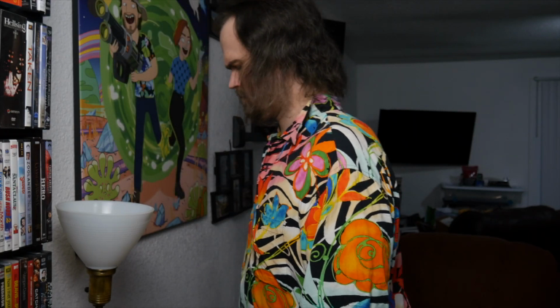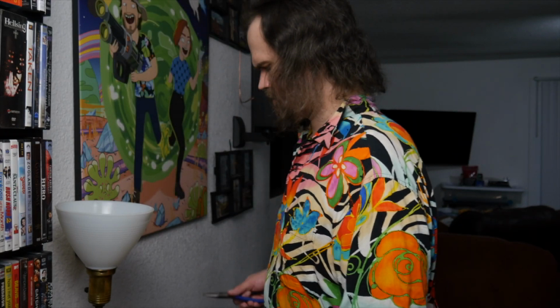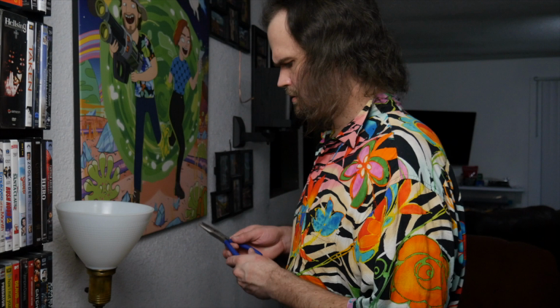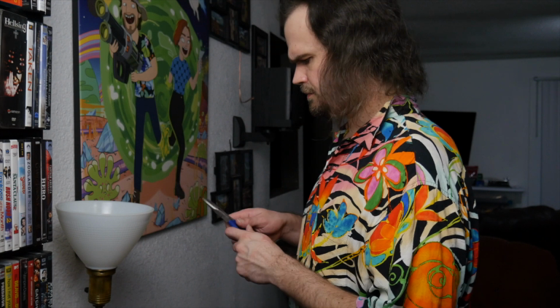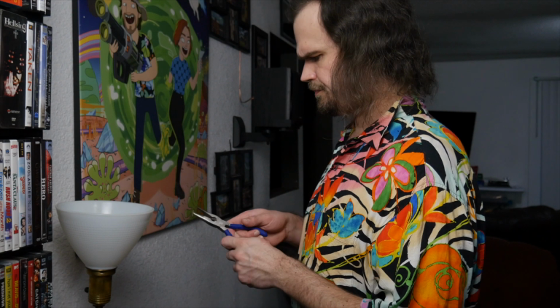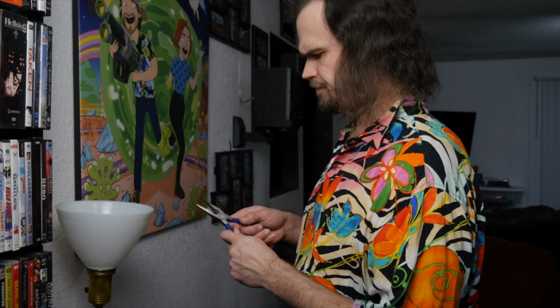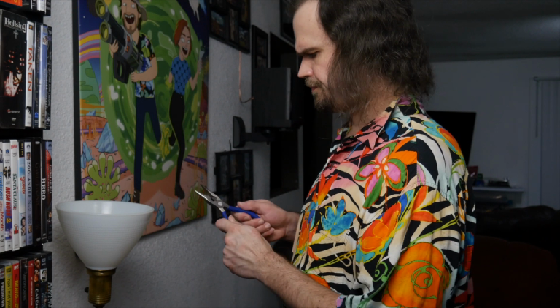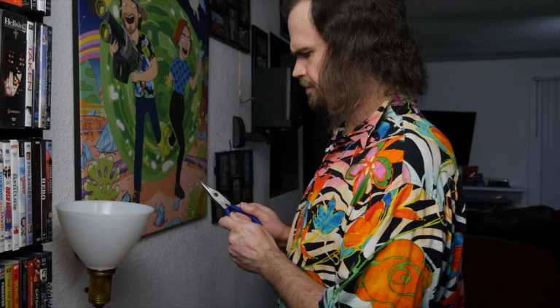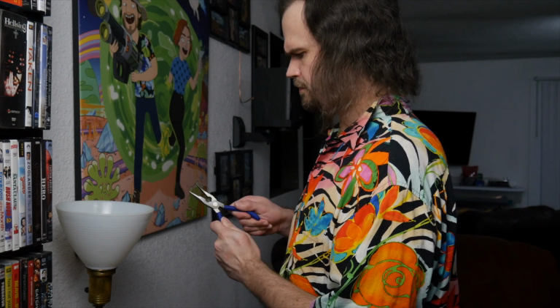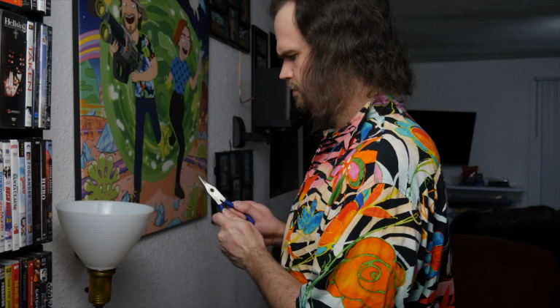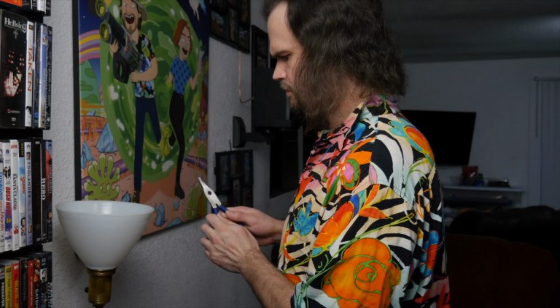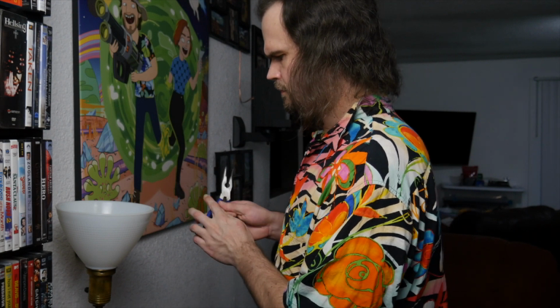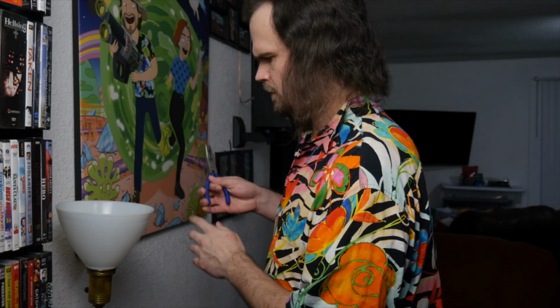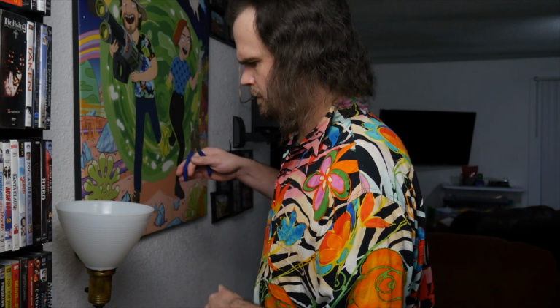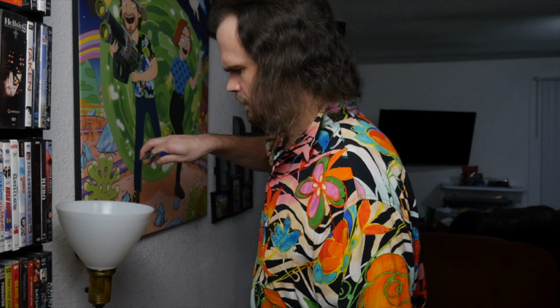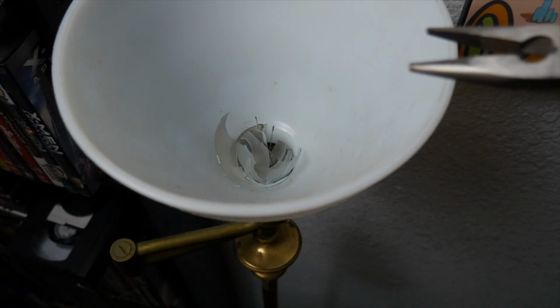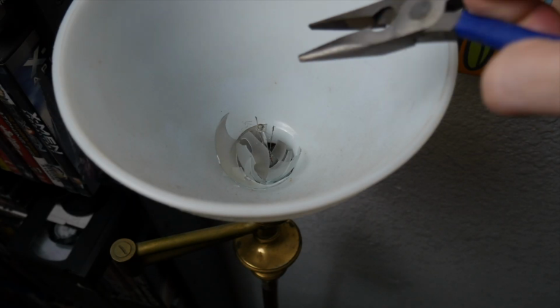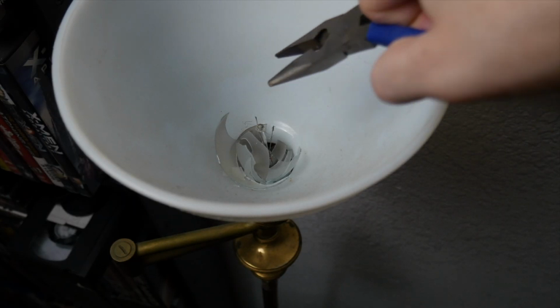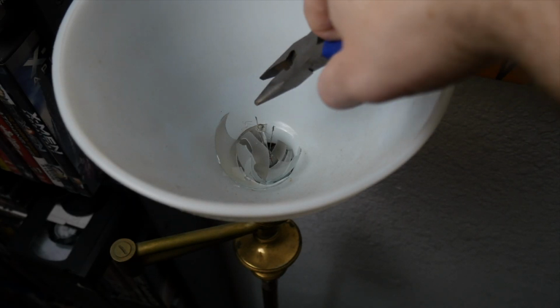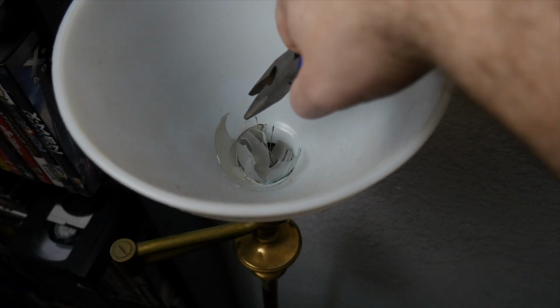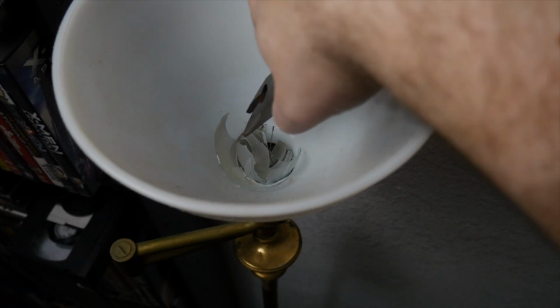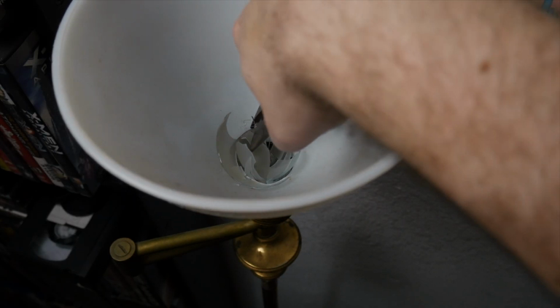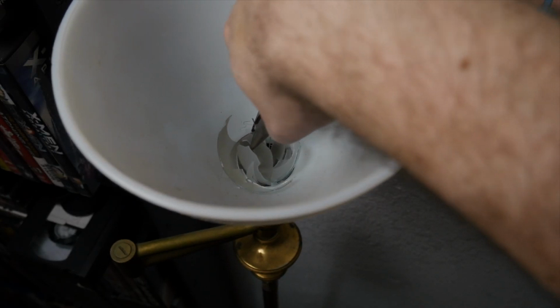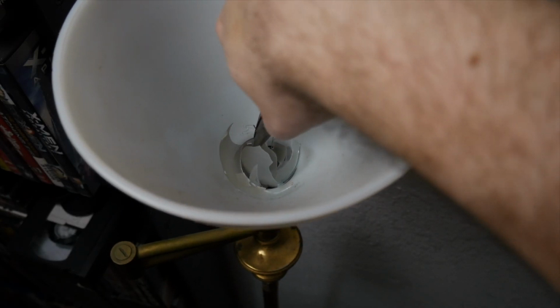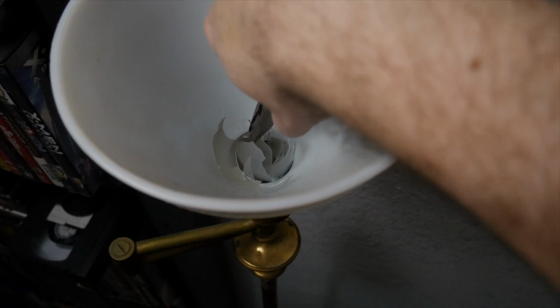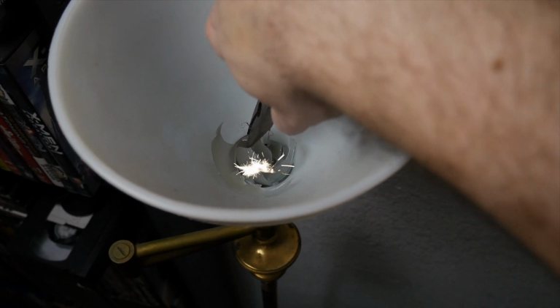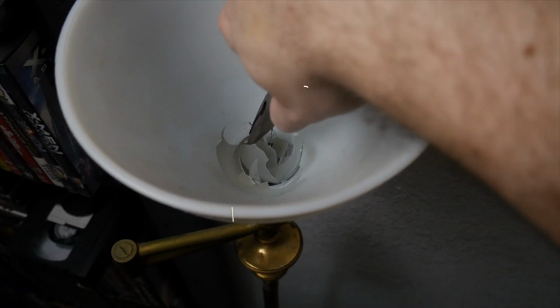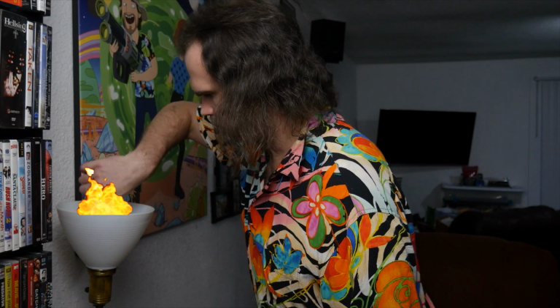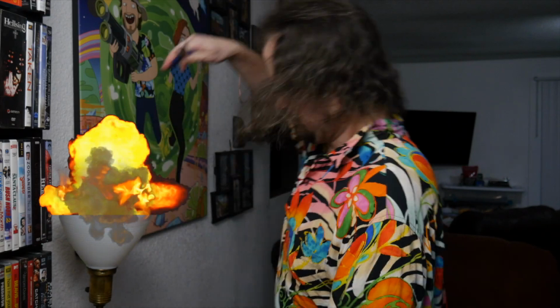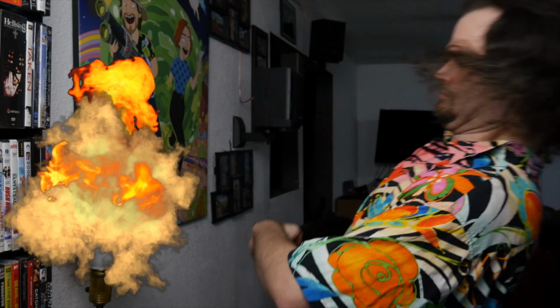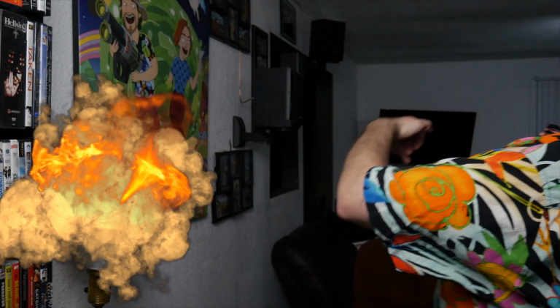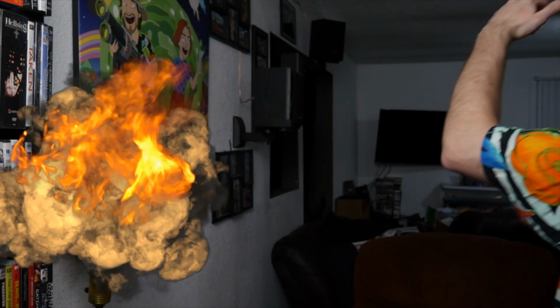Remember to always unplug a lamp before attempting to unscrew a broken light bulb.